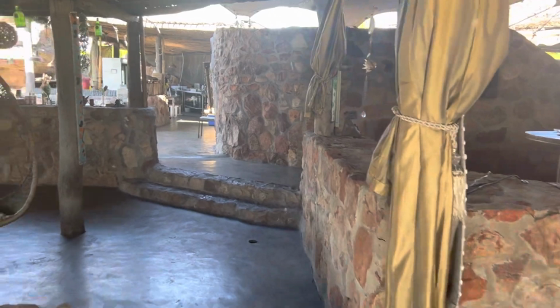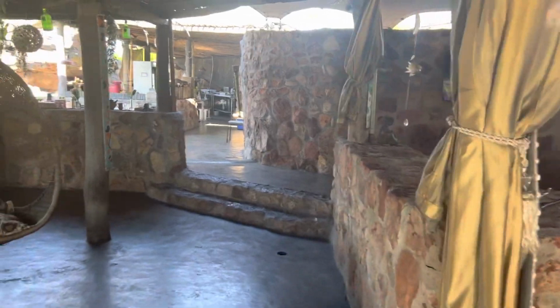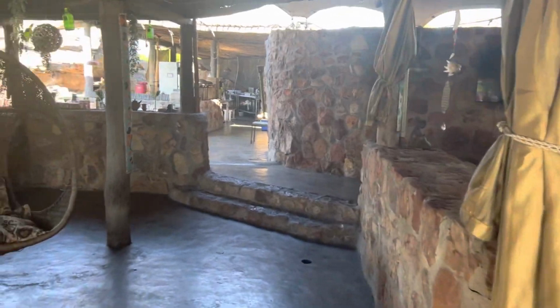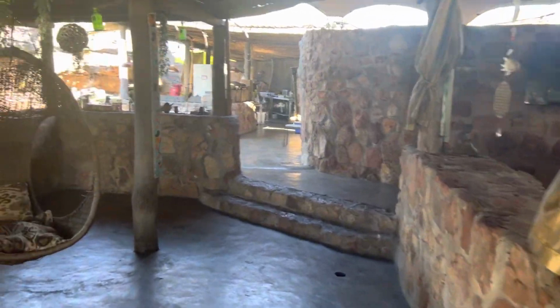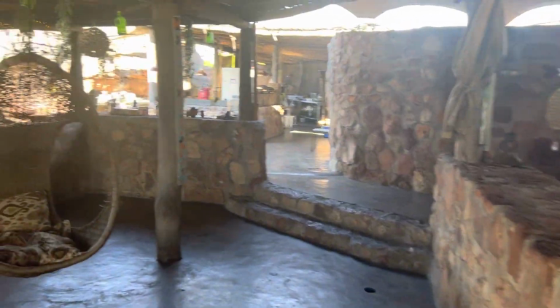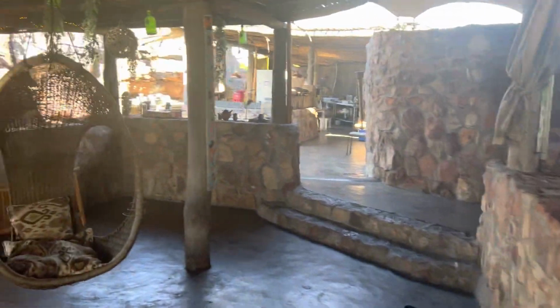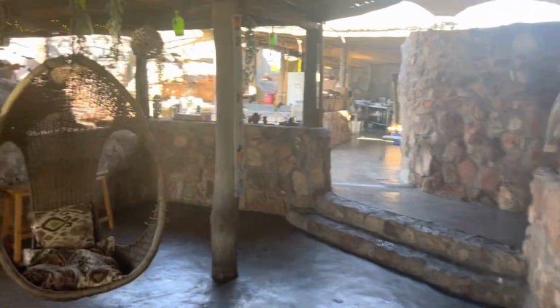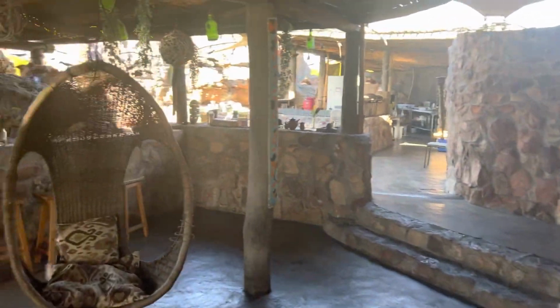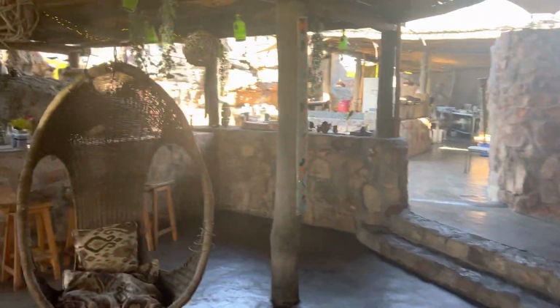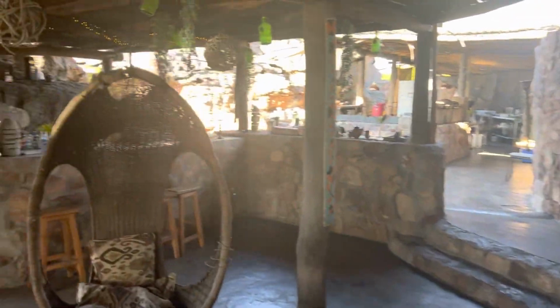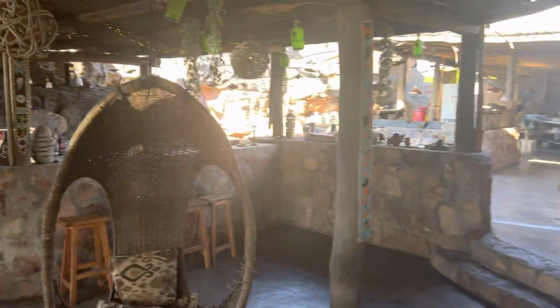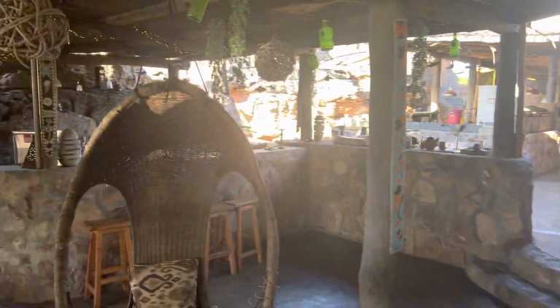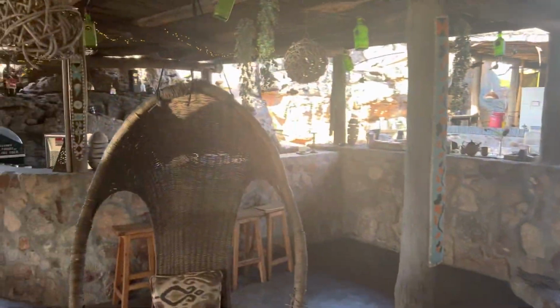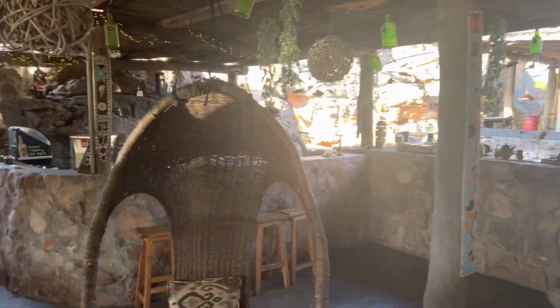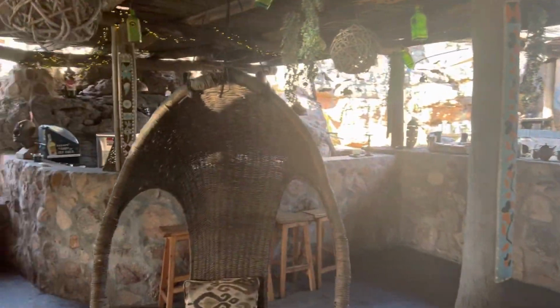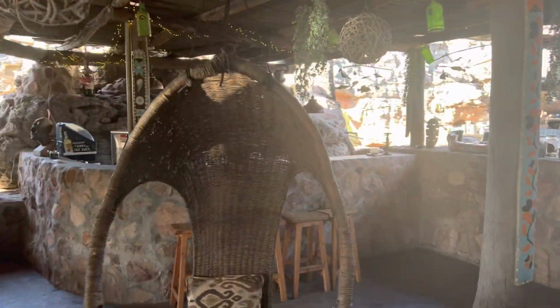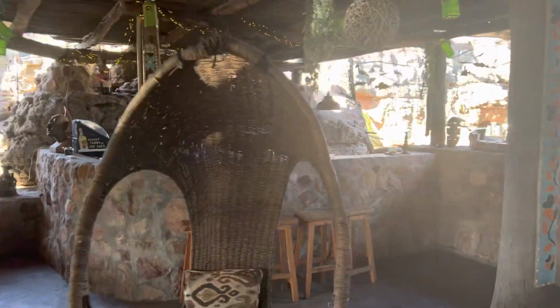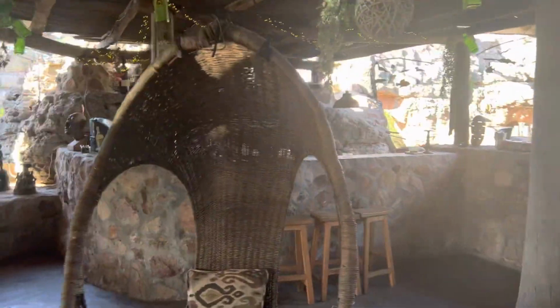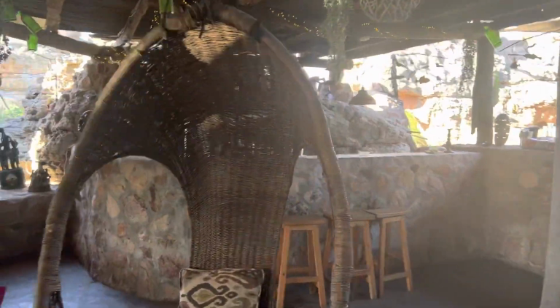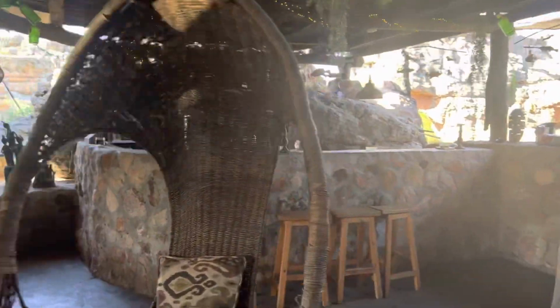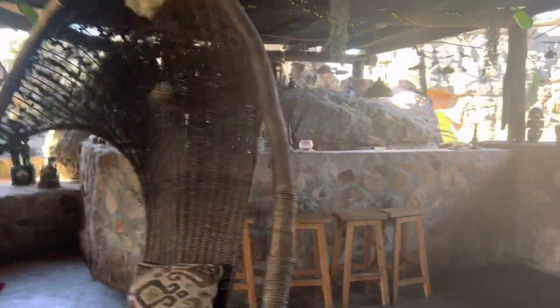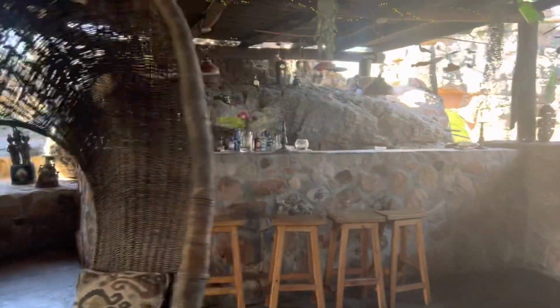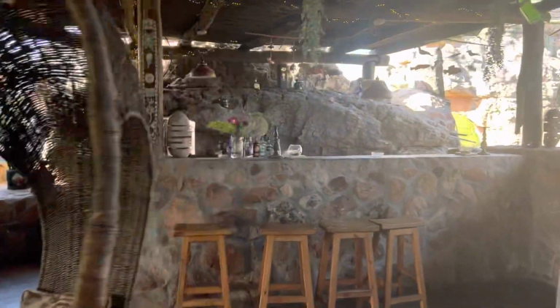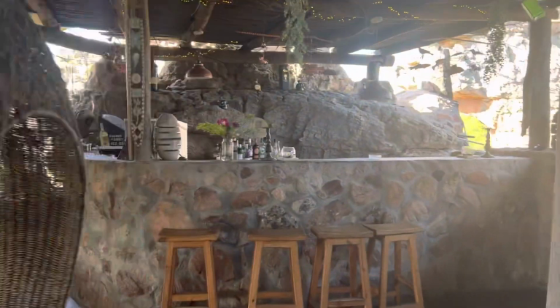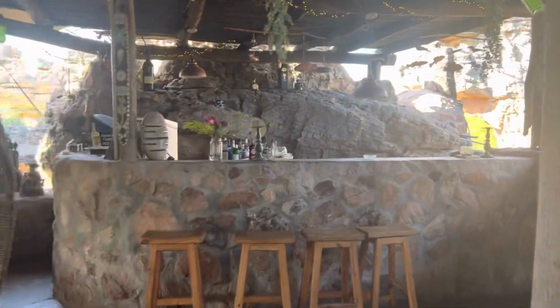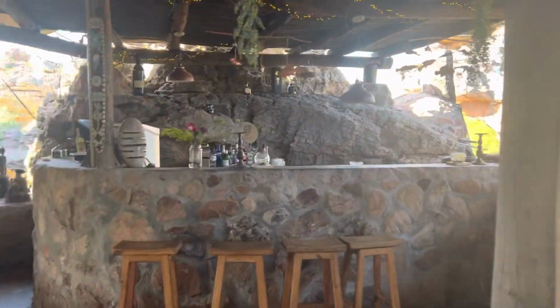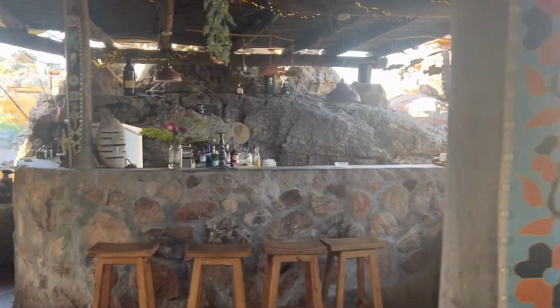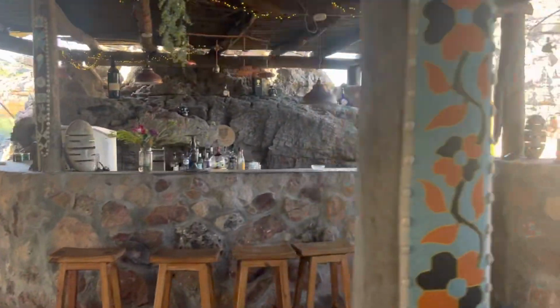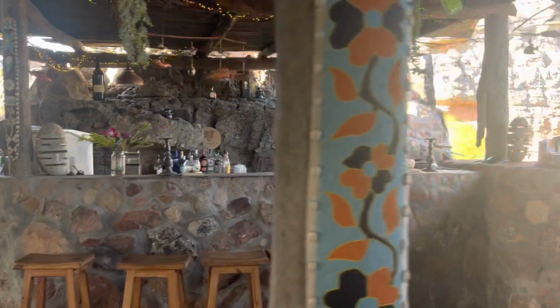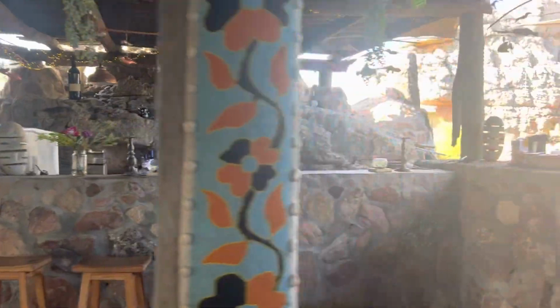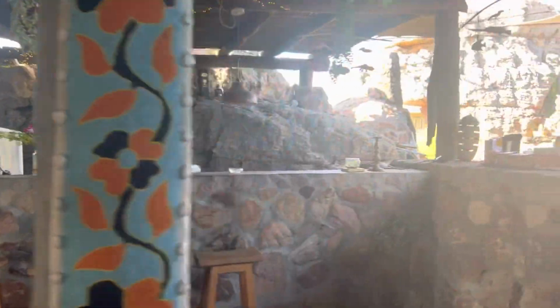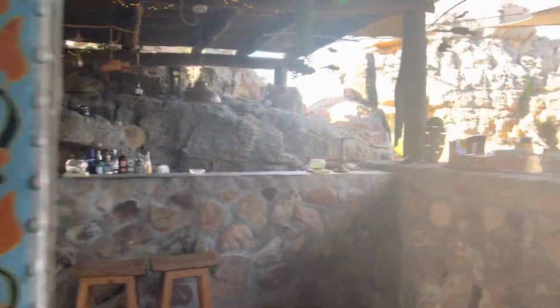Then you go through here — this is the bar, where we had a bit of fun last night.